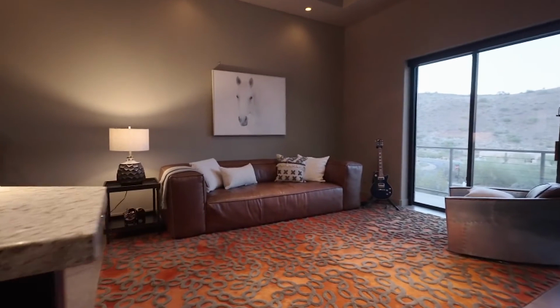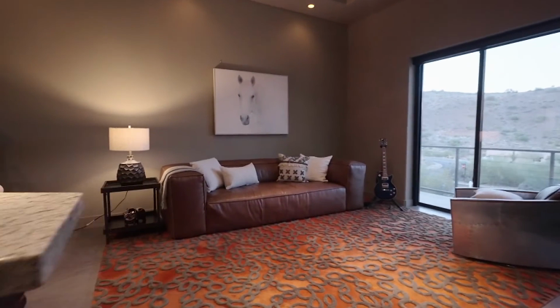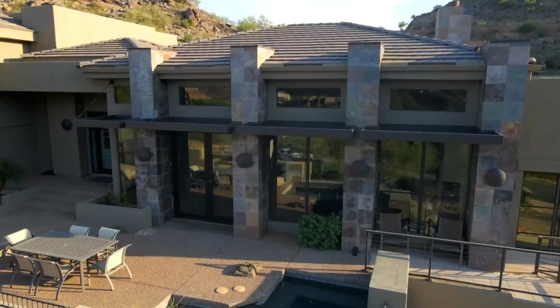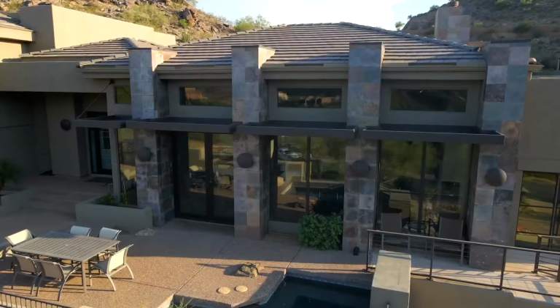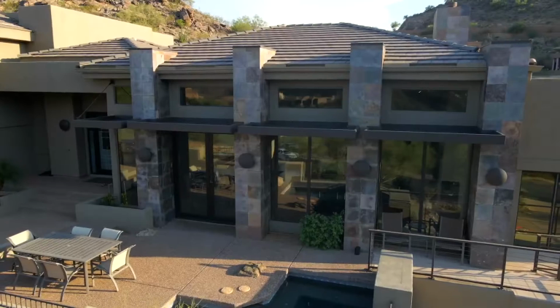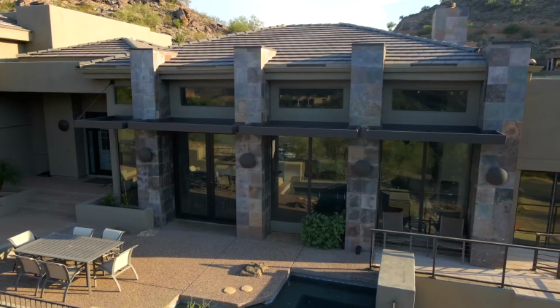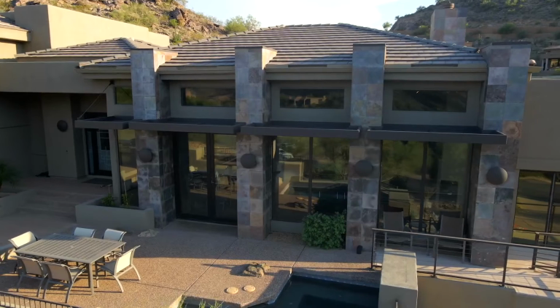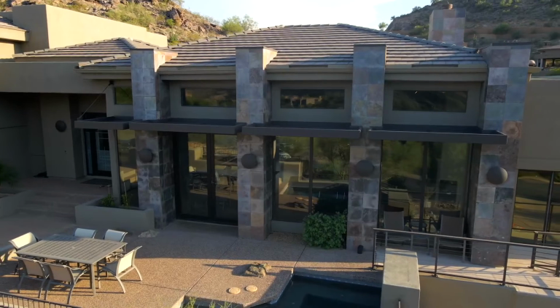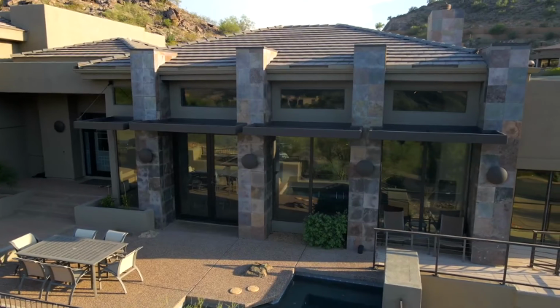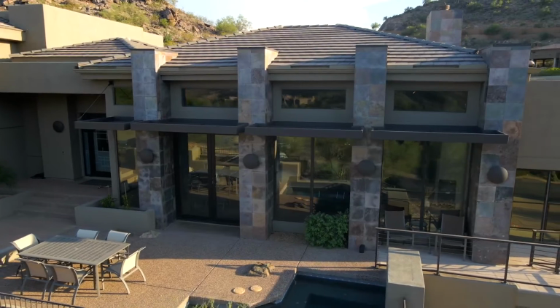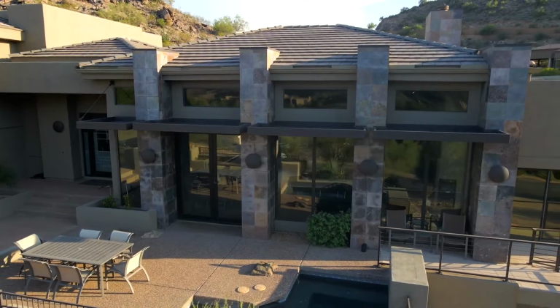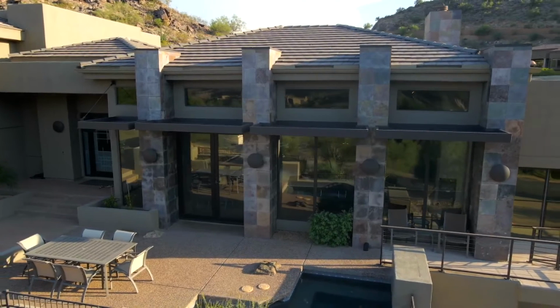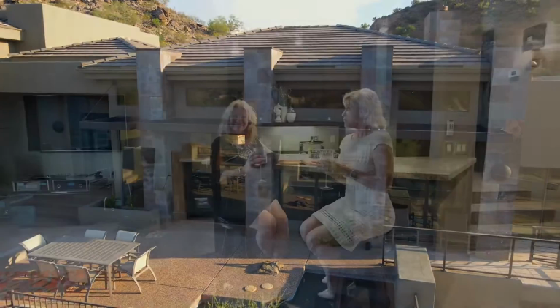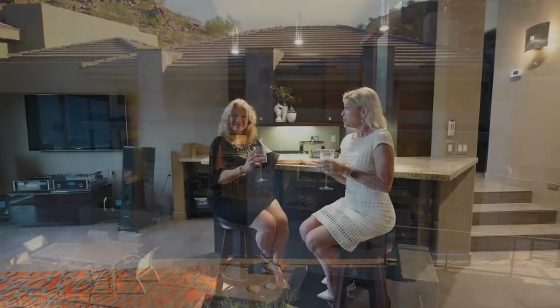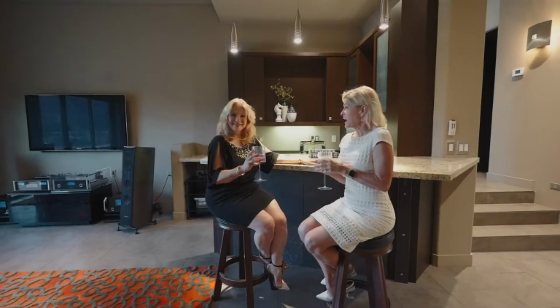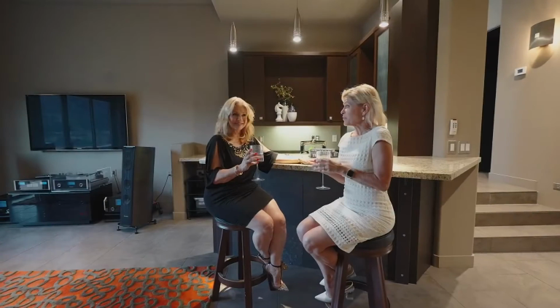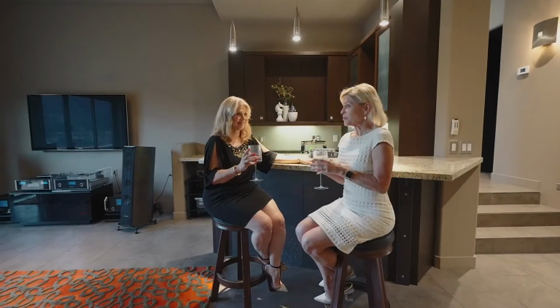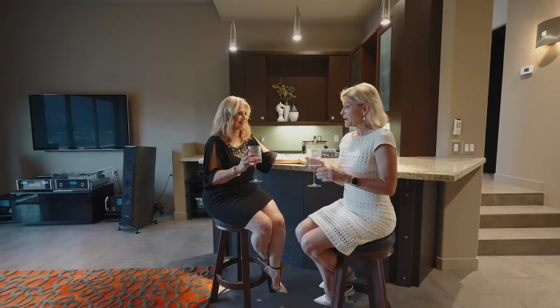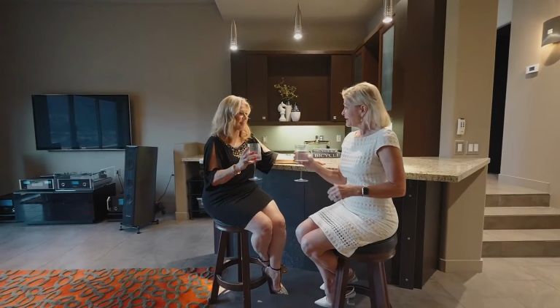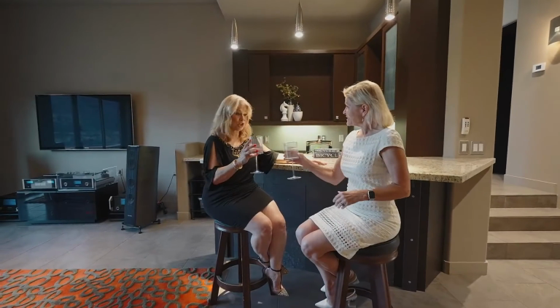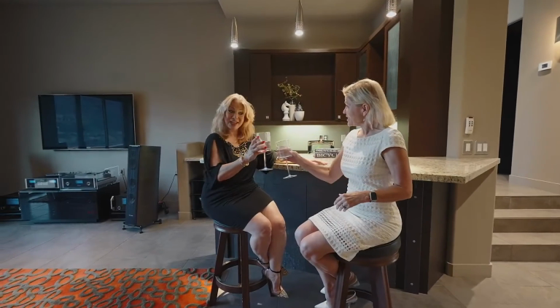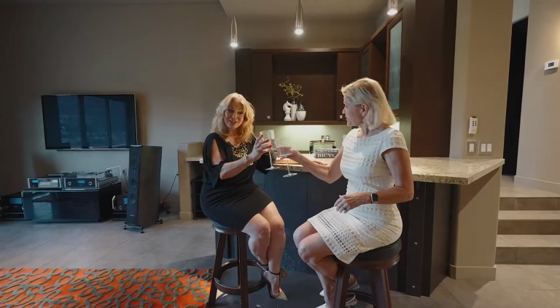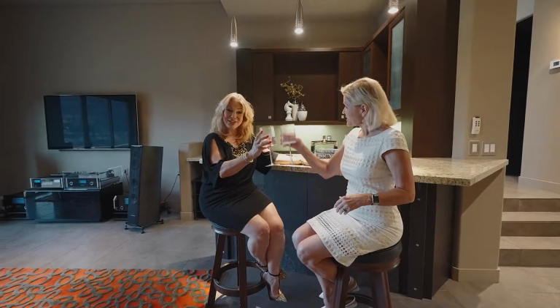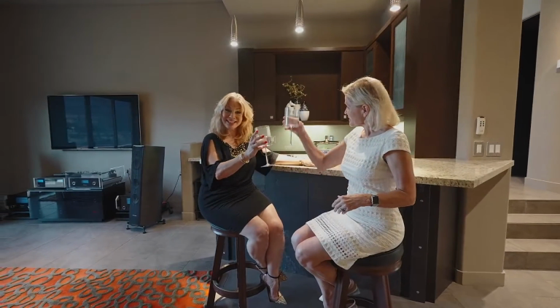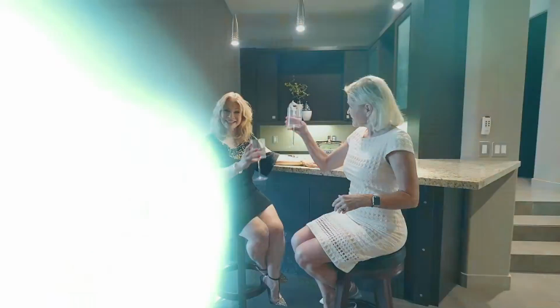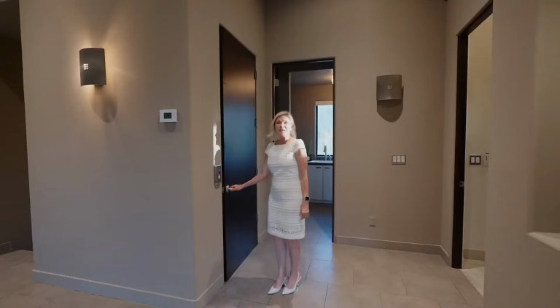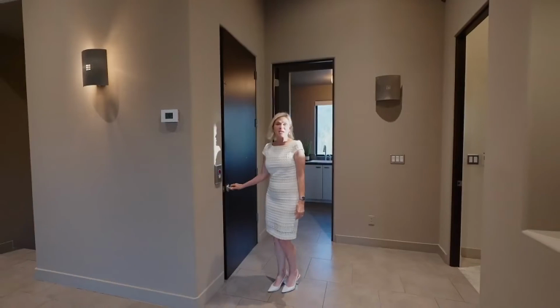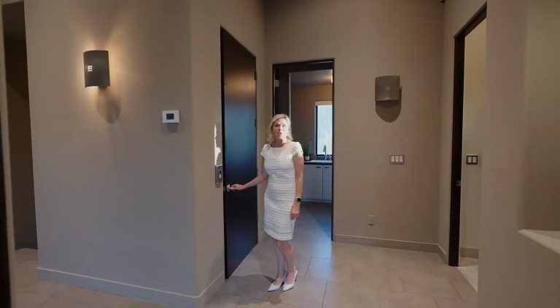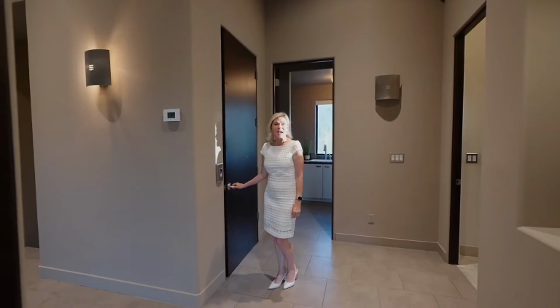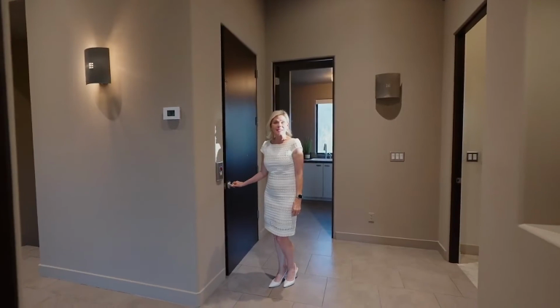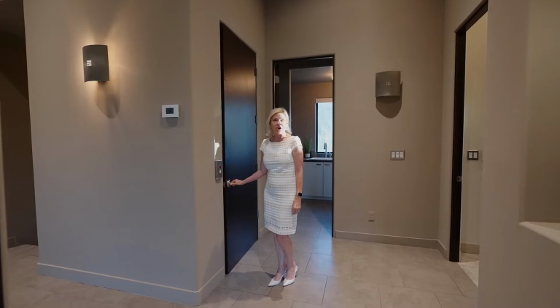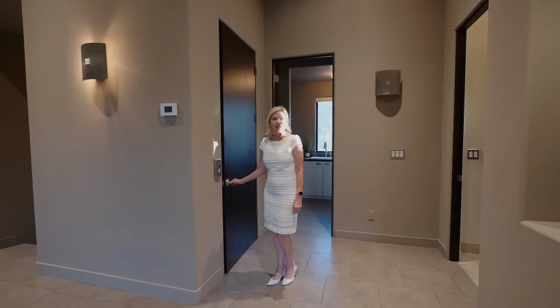Indoor and outdoor entertaining from your game room. This home has it all.